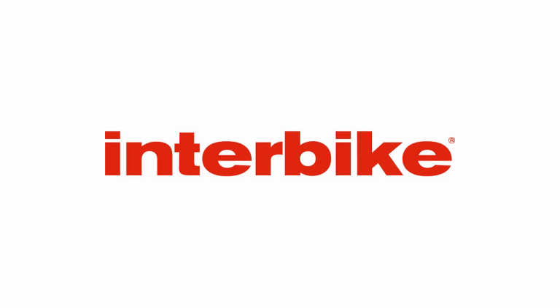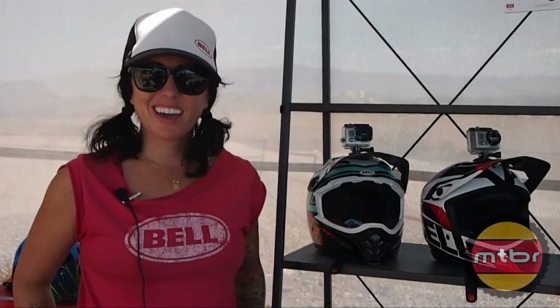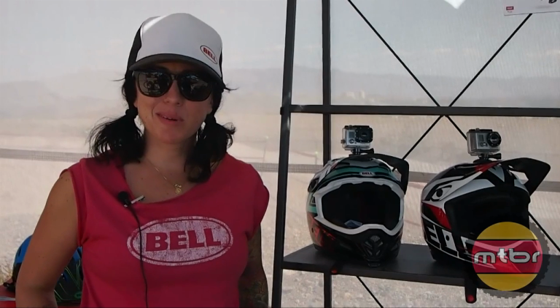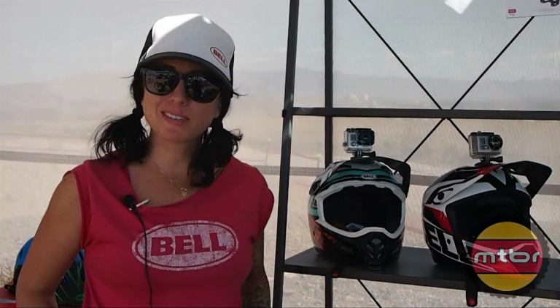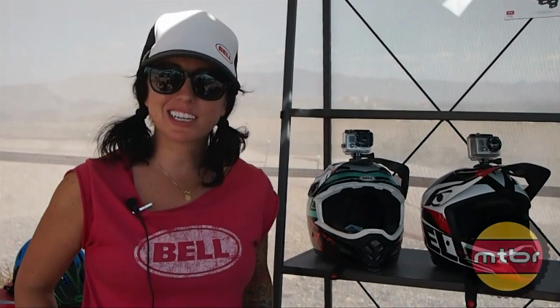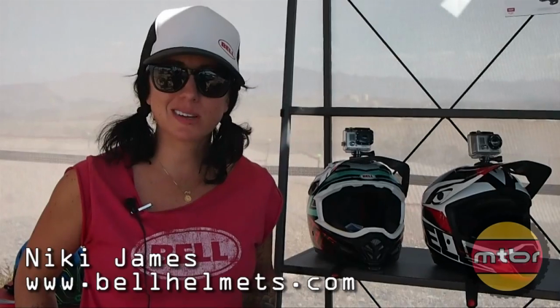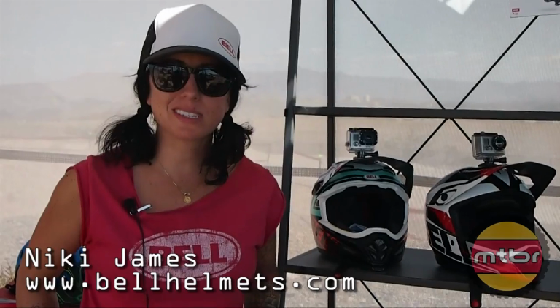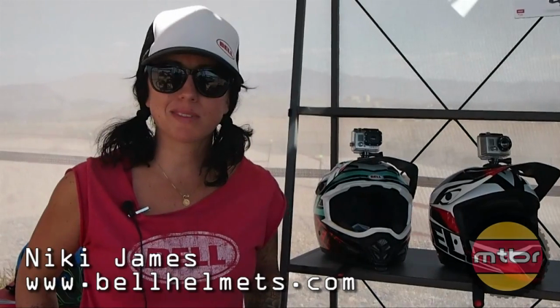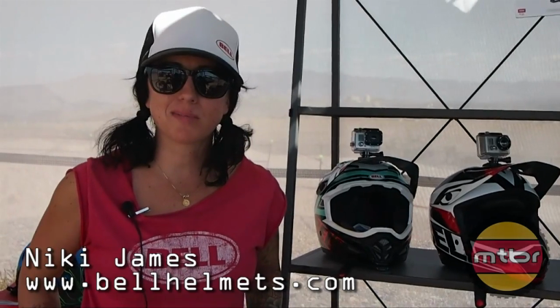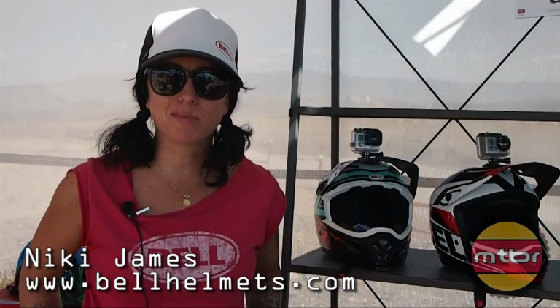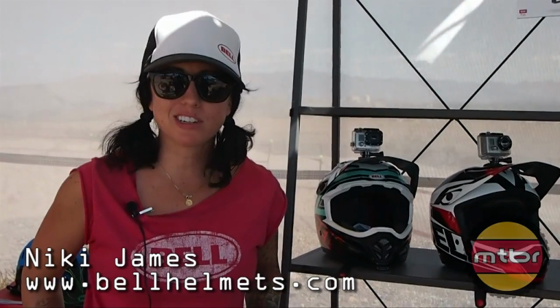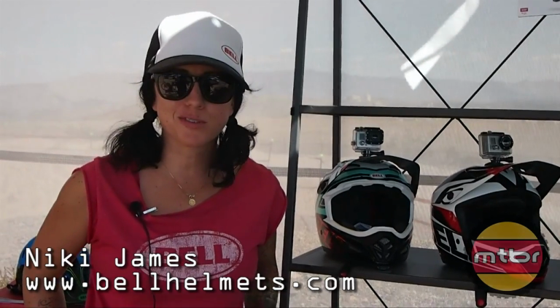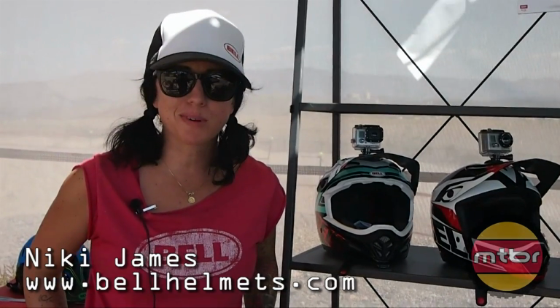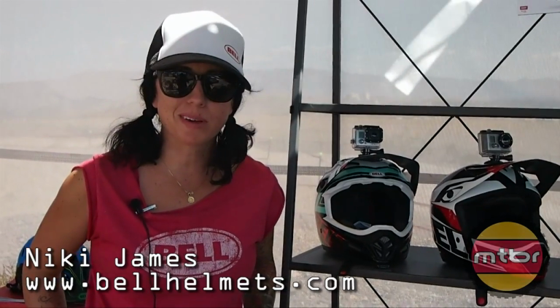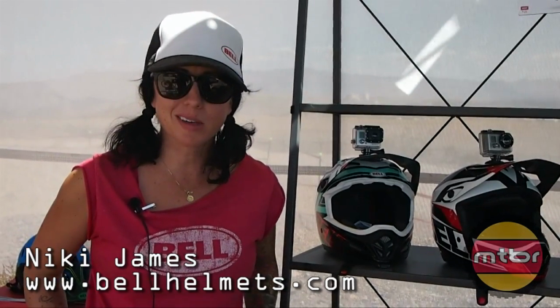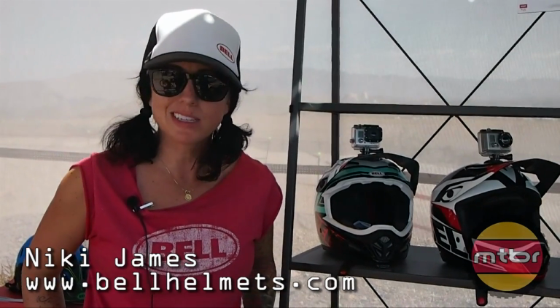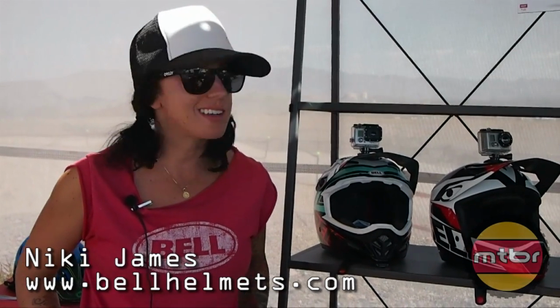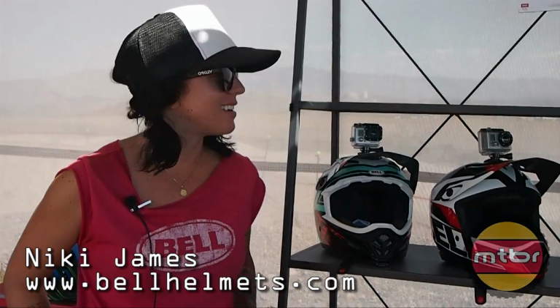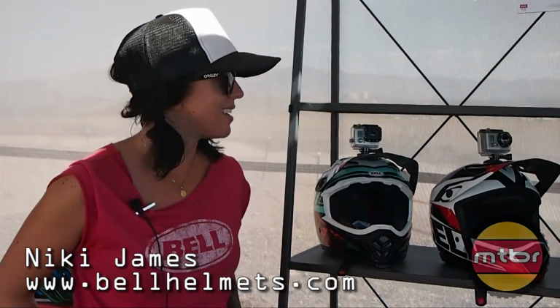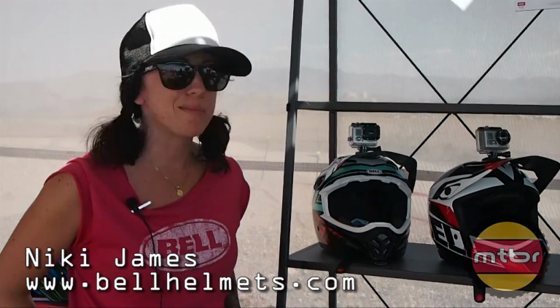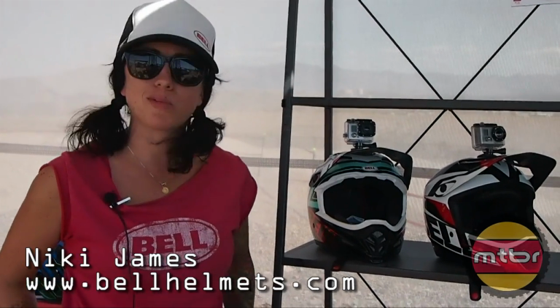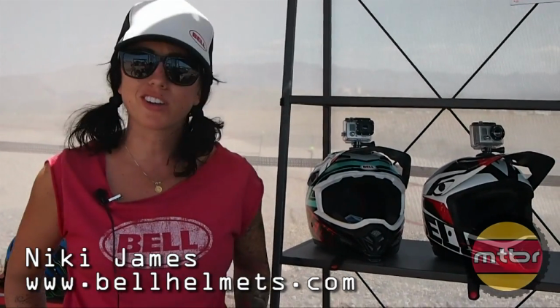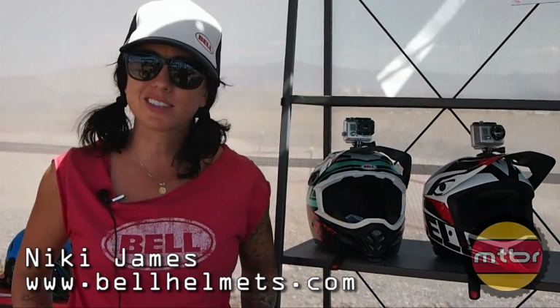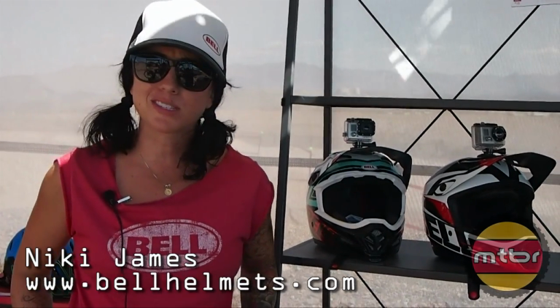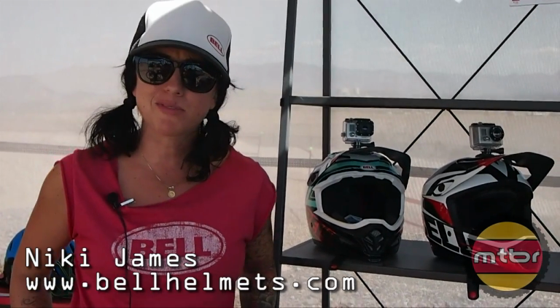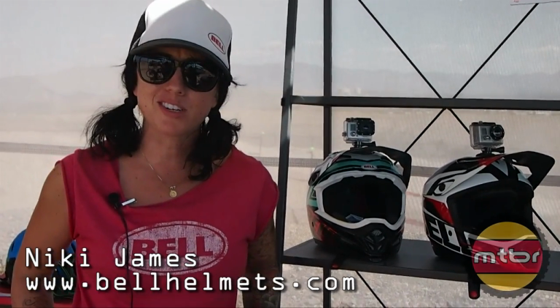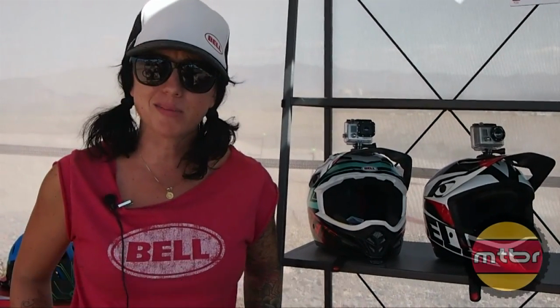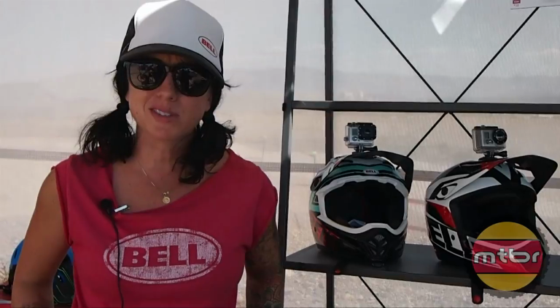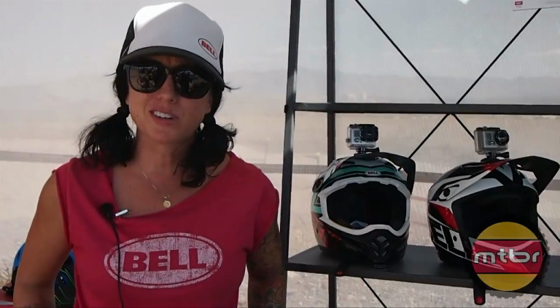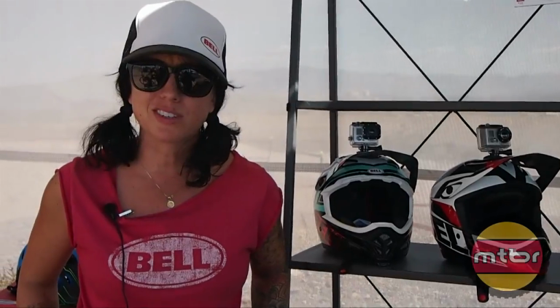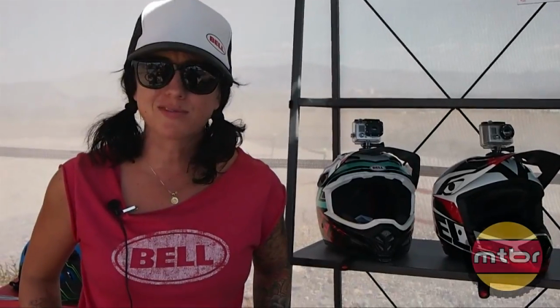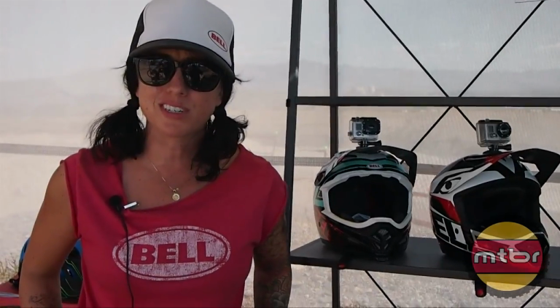Hi, my name is Nikki James. I'm the brand manager for Bell Bike Helmets and I'm going to walk you guys through some of our new helmets for 2014.